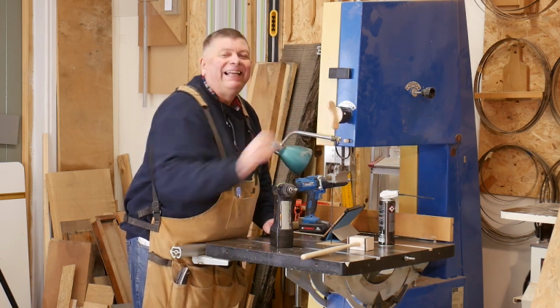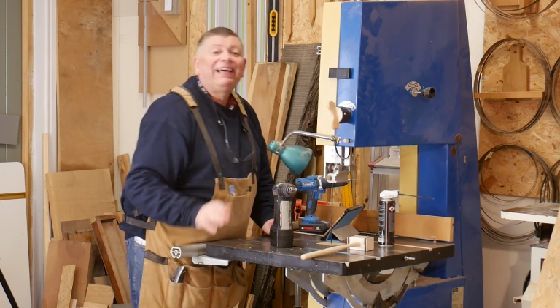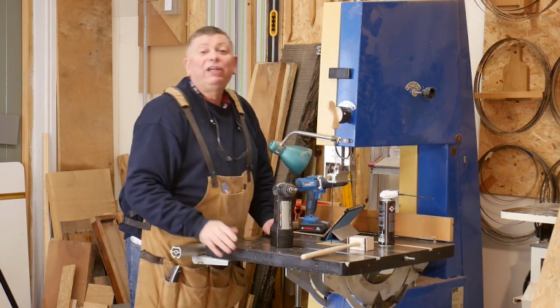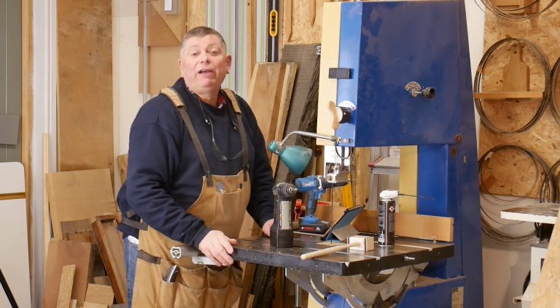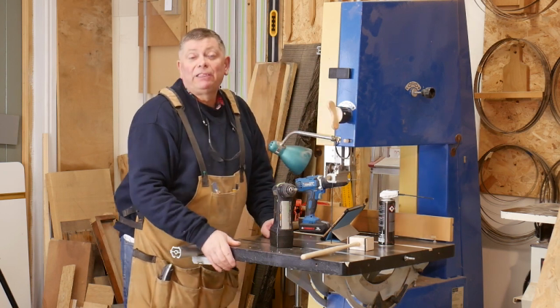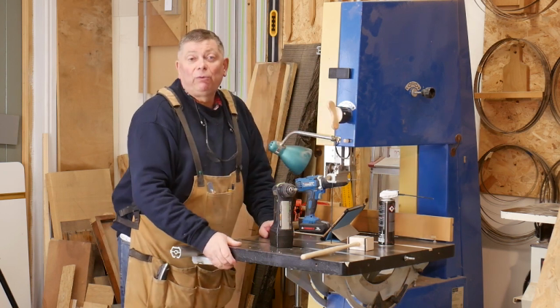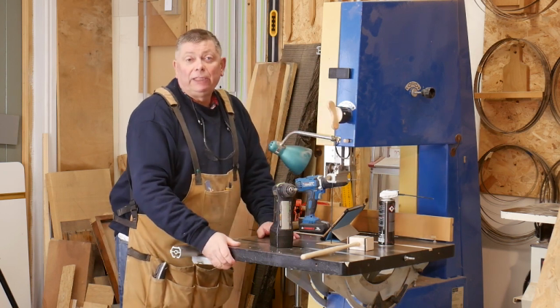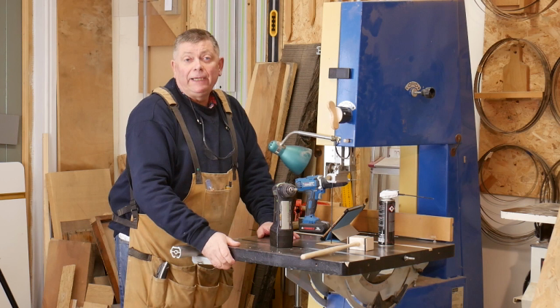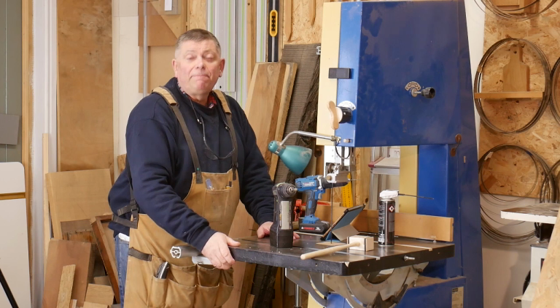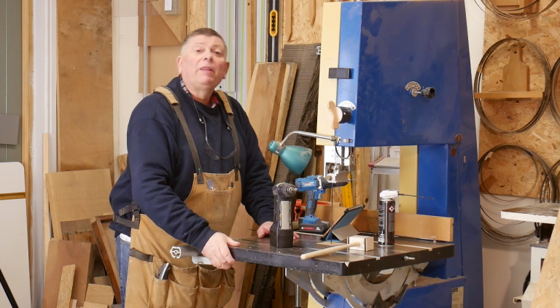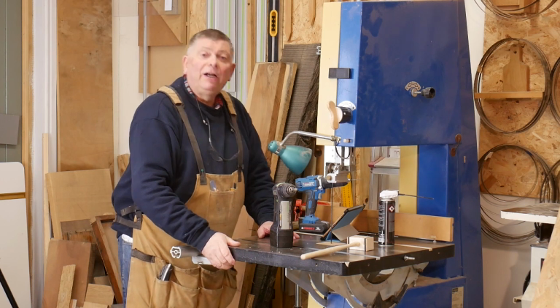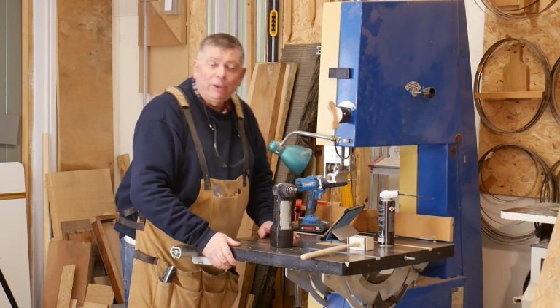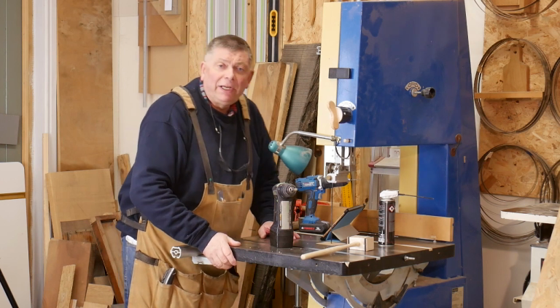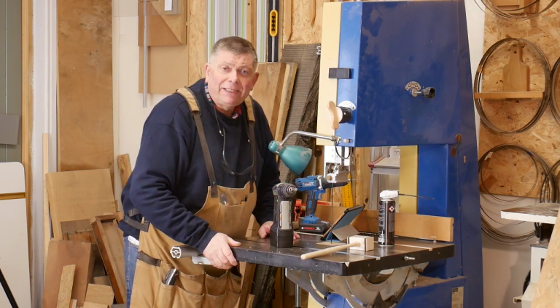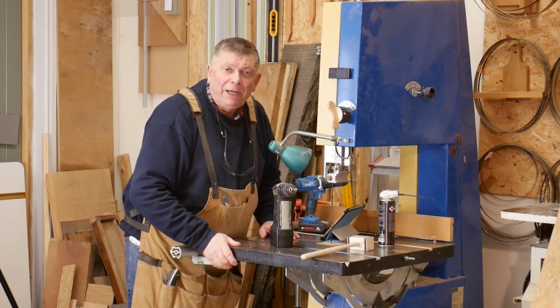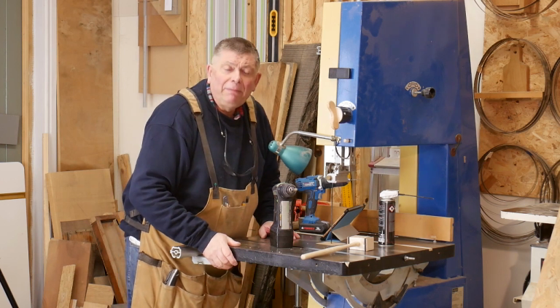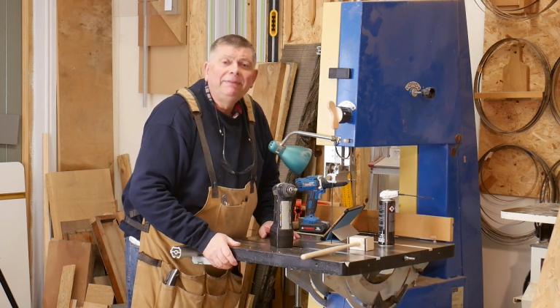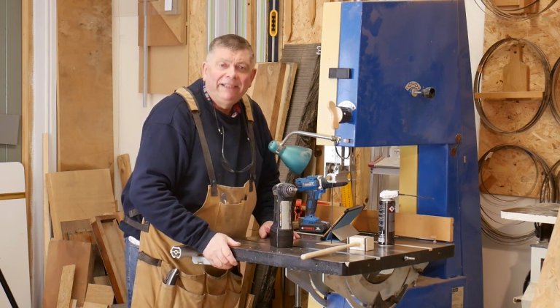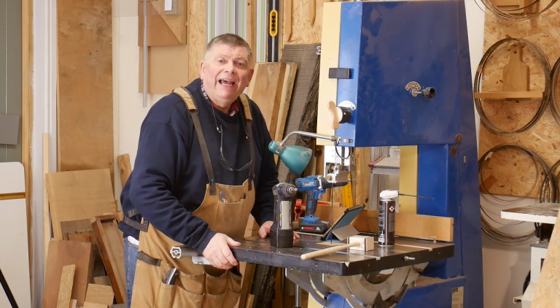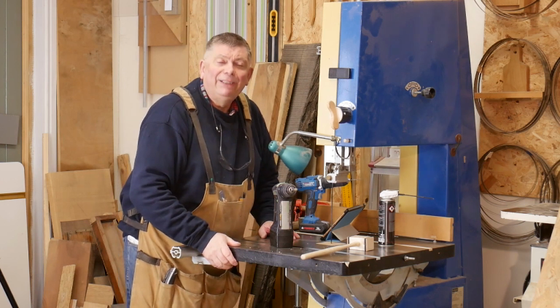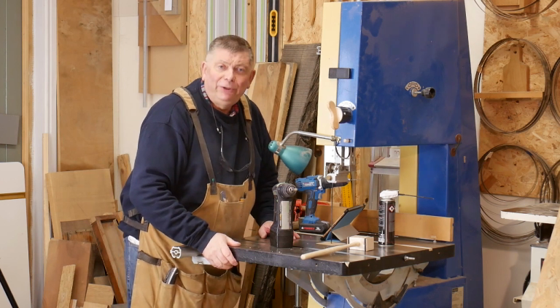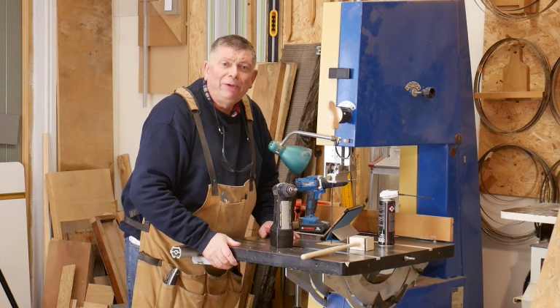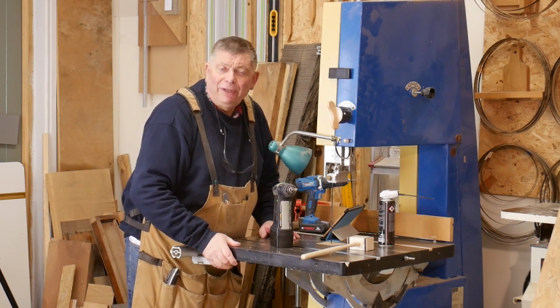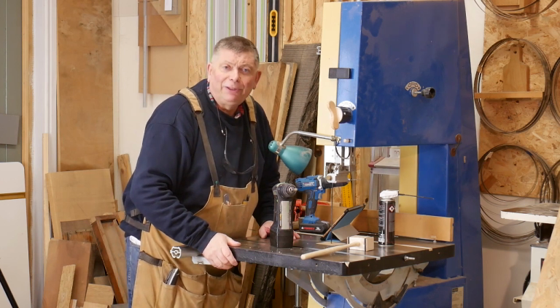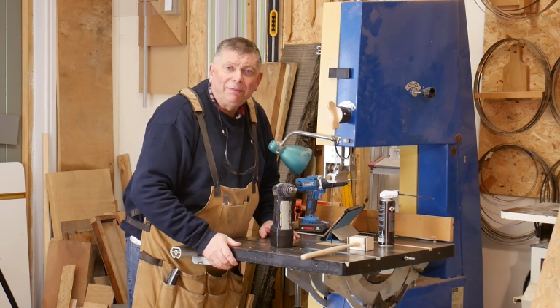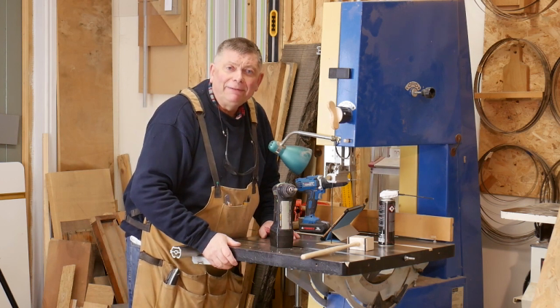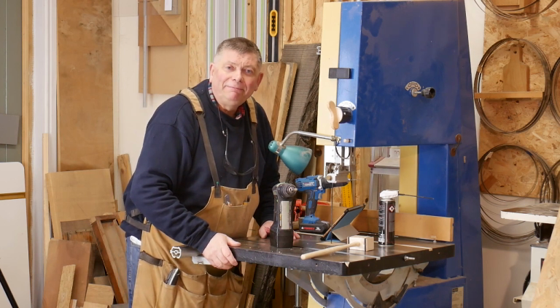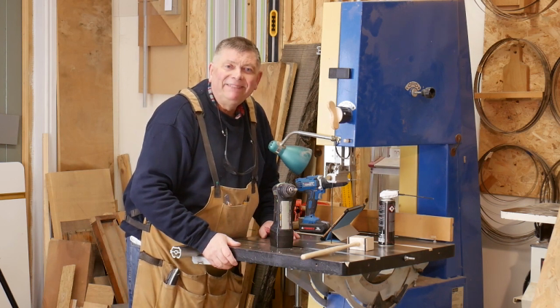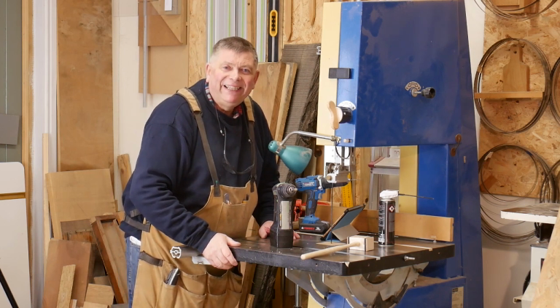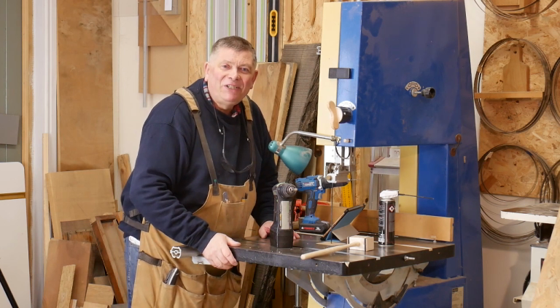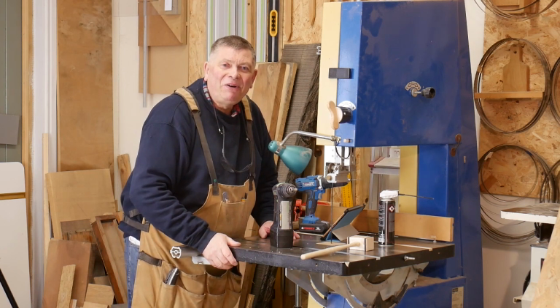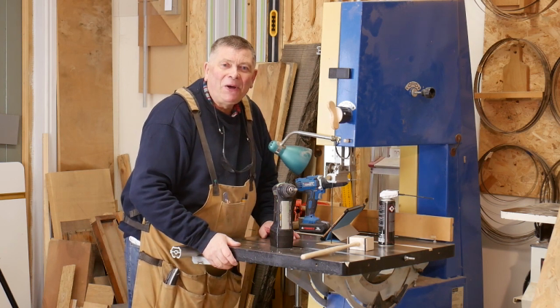Thank you very much for watching. Until the next time — enjoy your workshop. Cheerio!